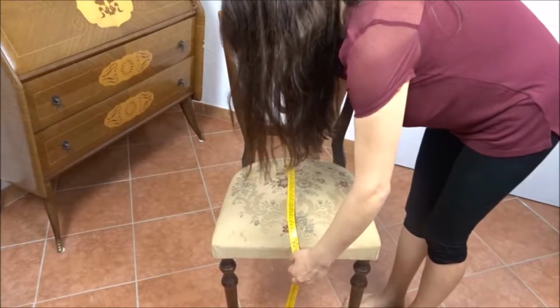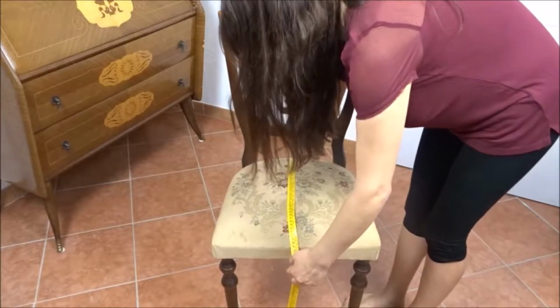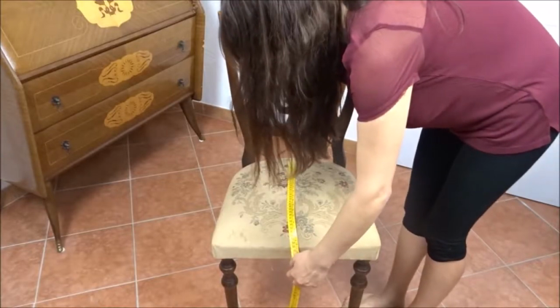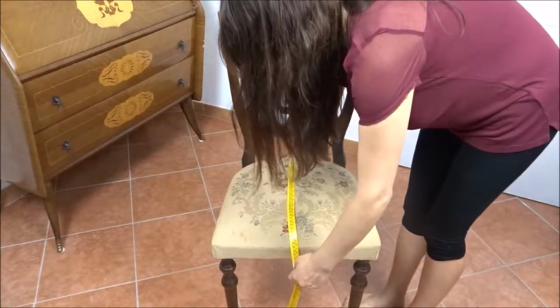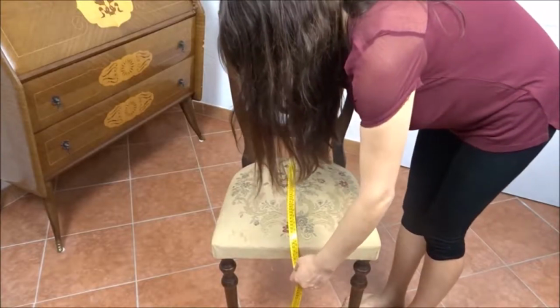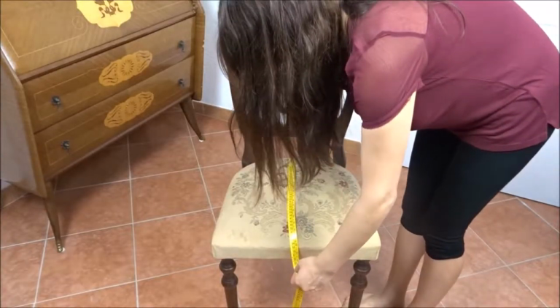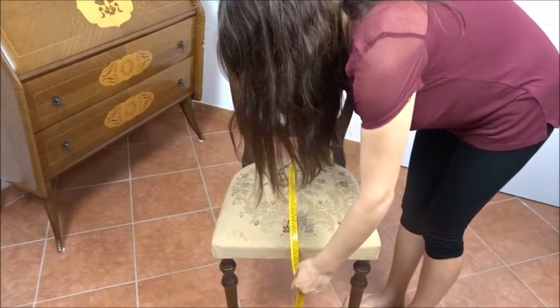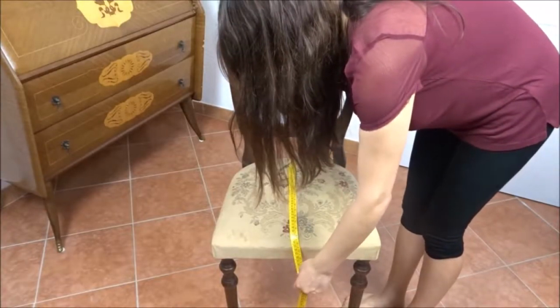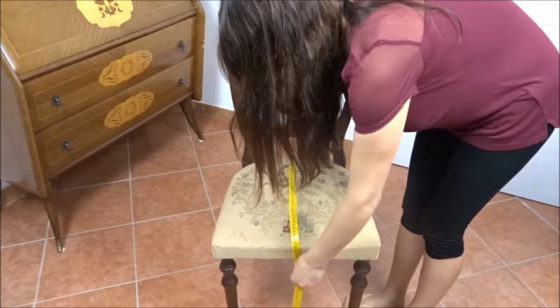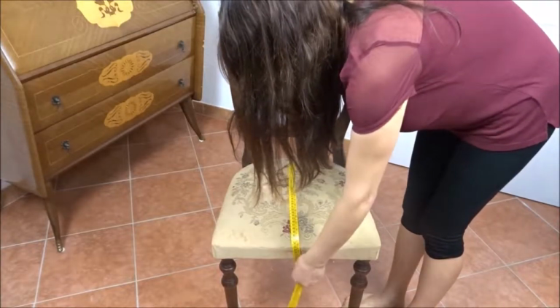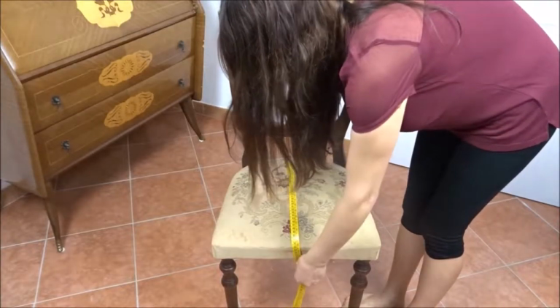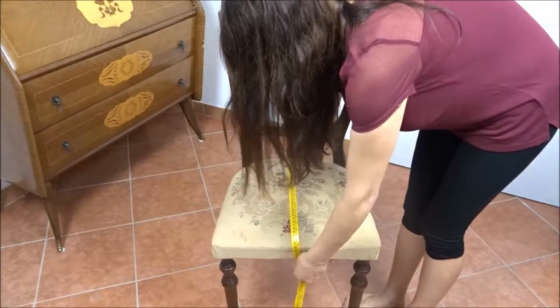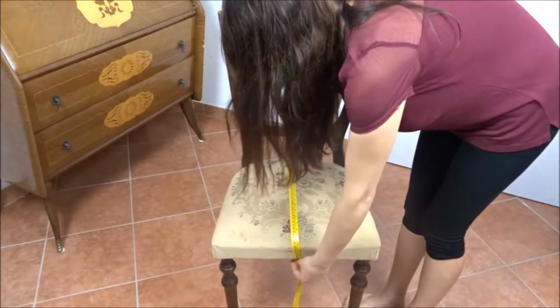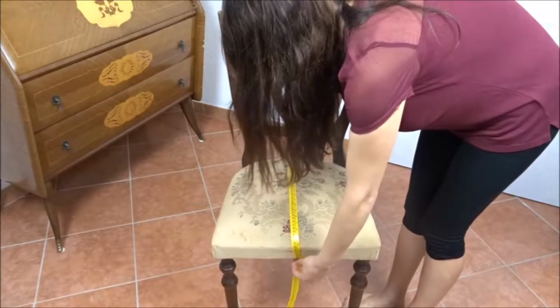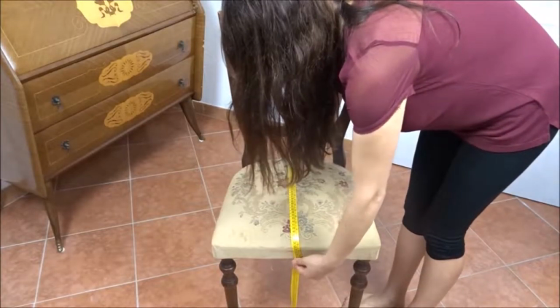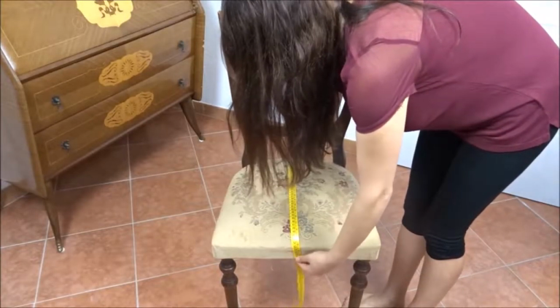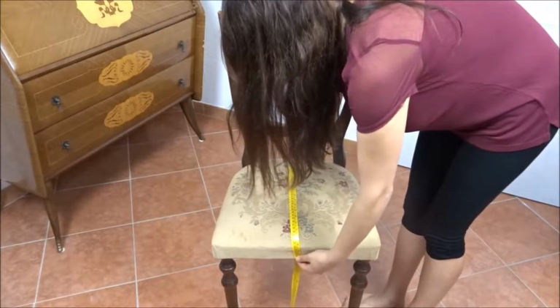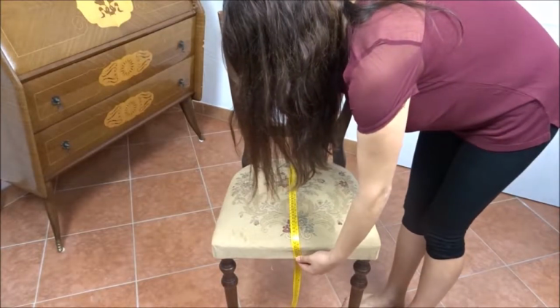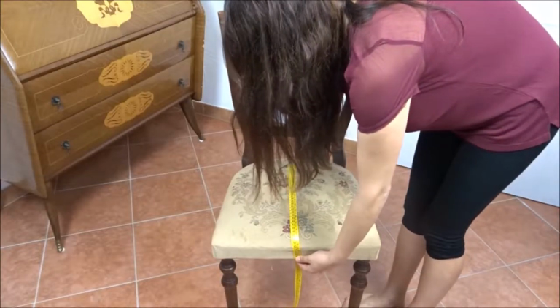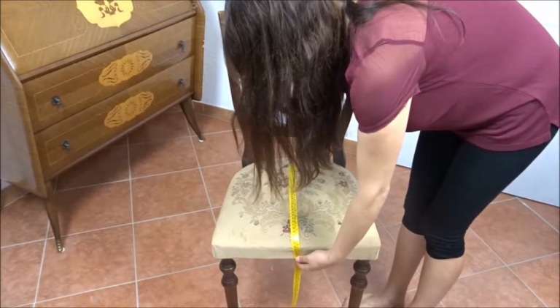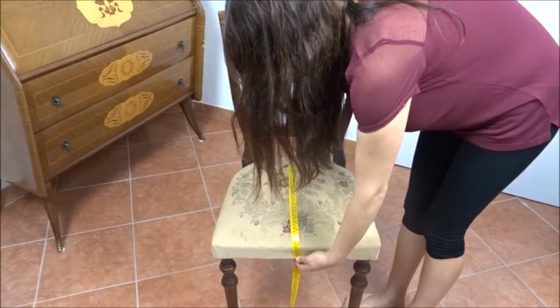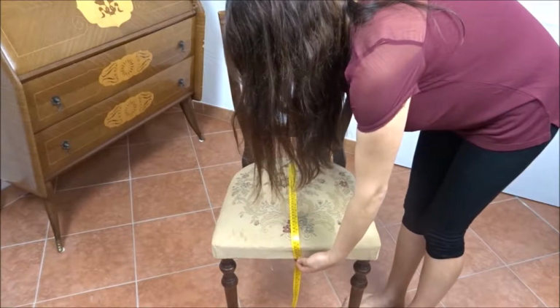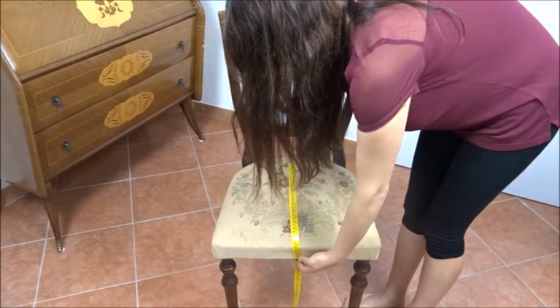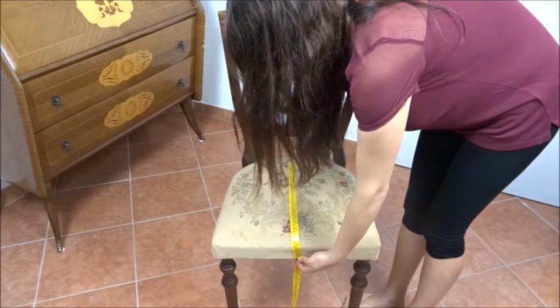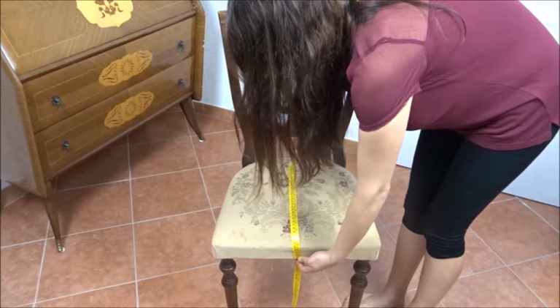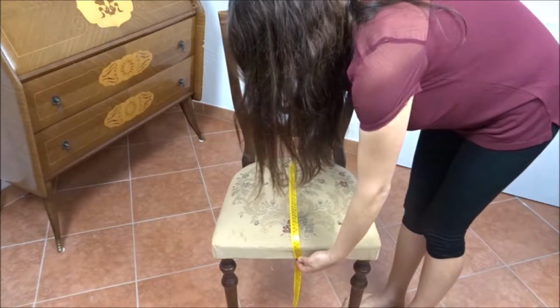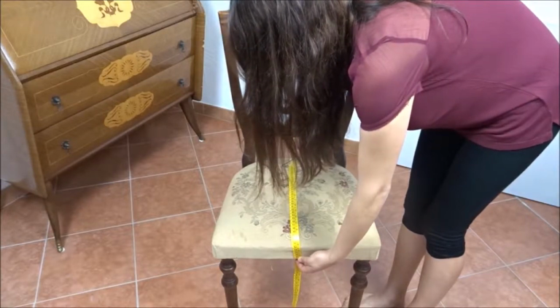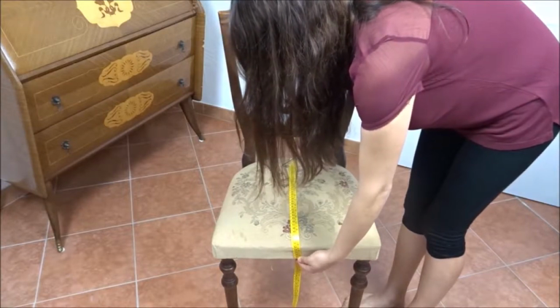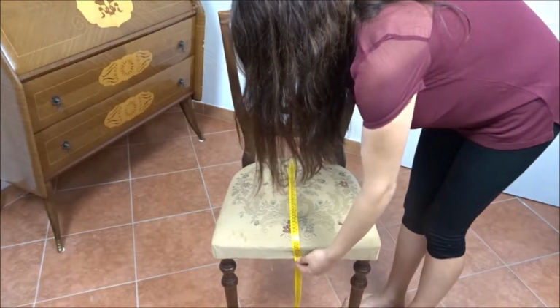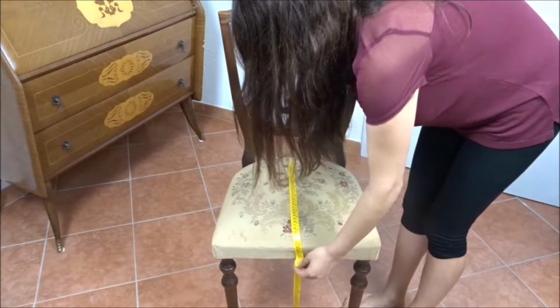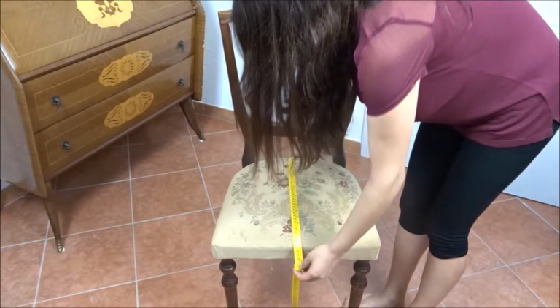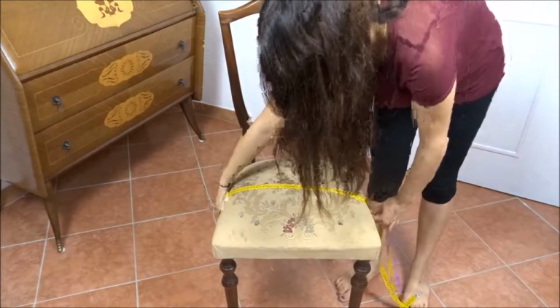First of all, take measurements of the chair seat, from the bottom to the top and from side to side.